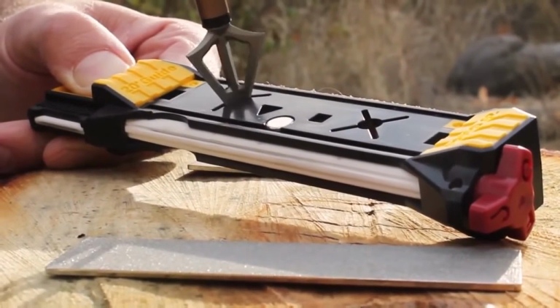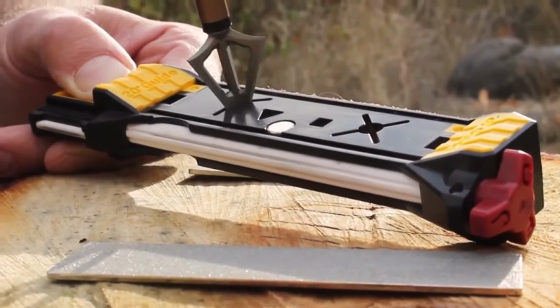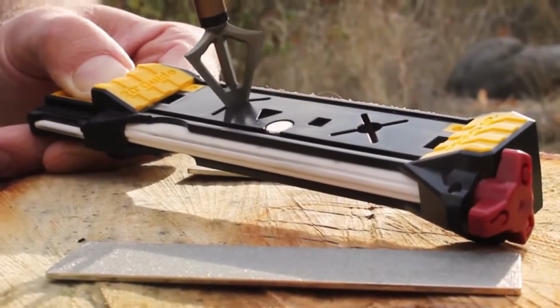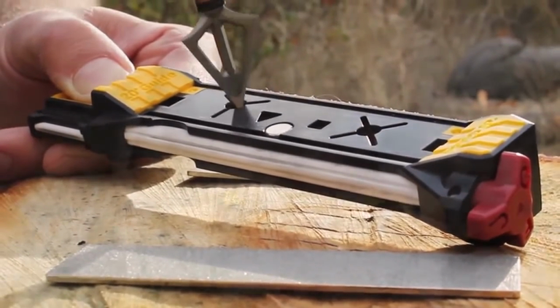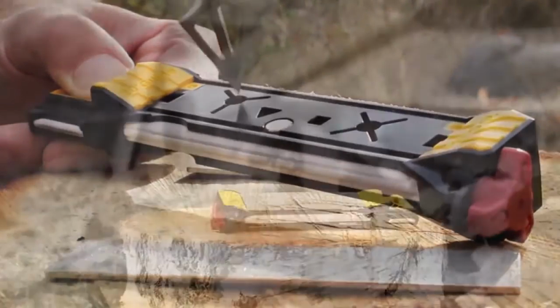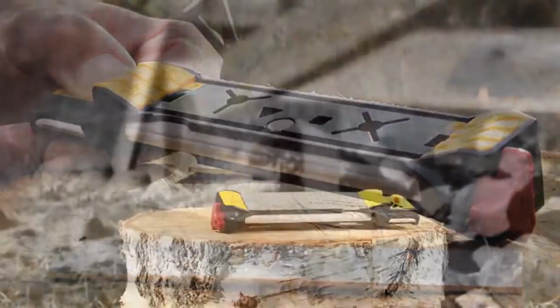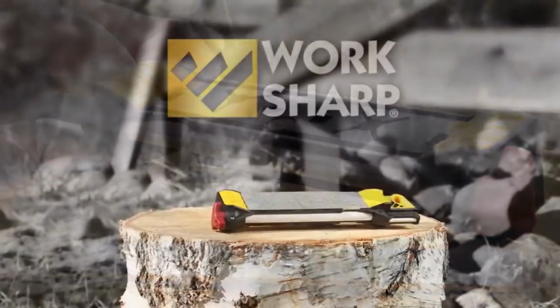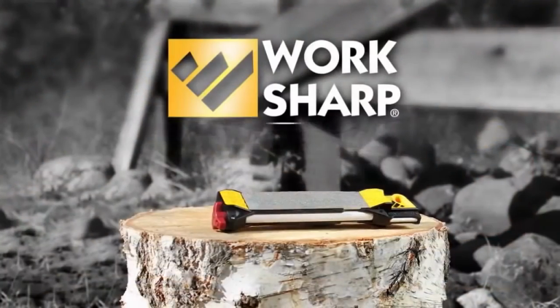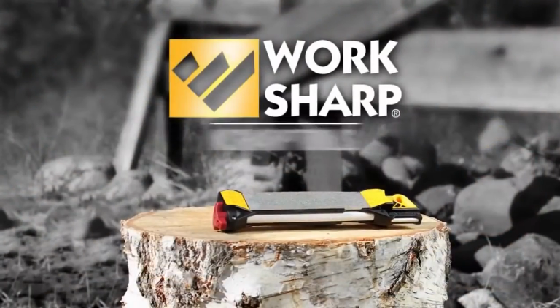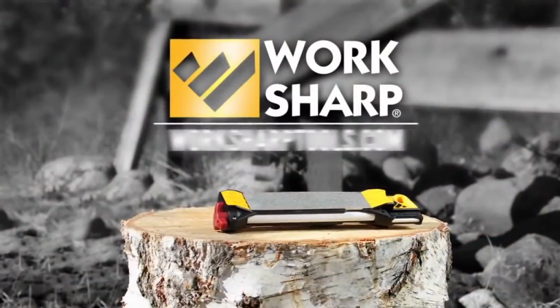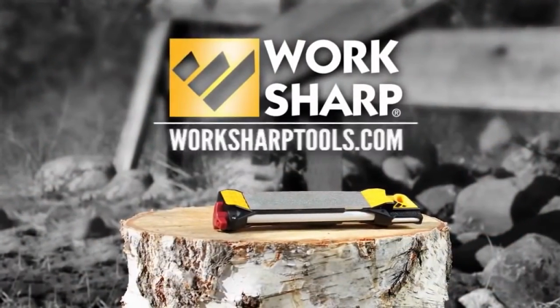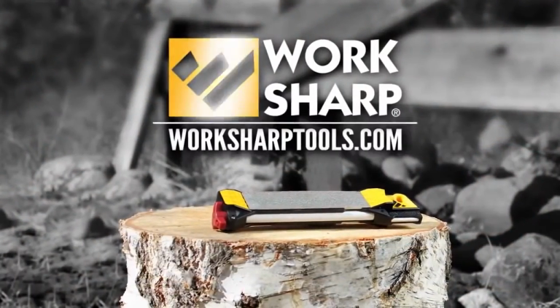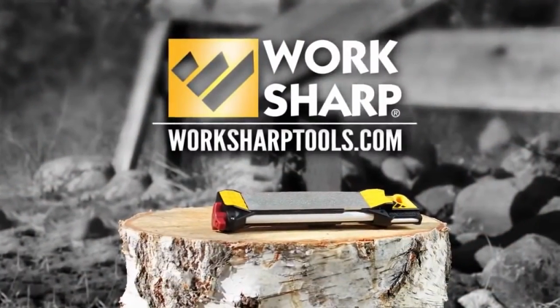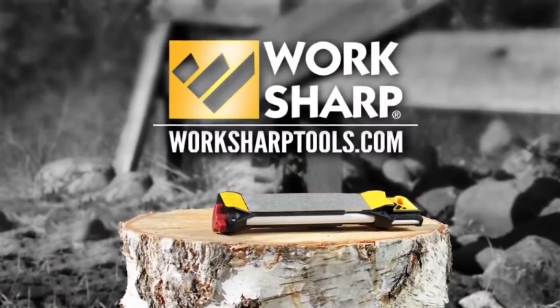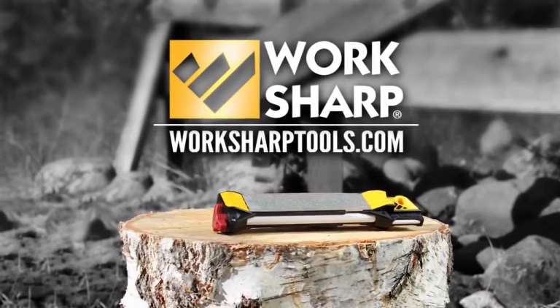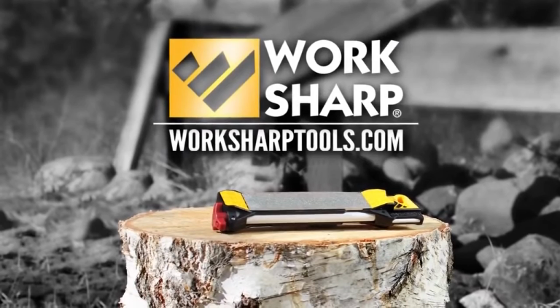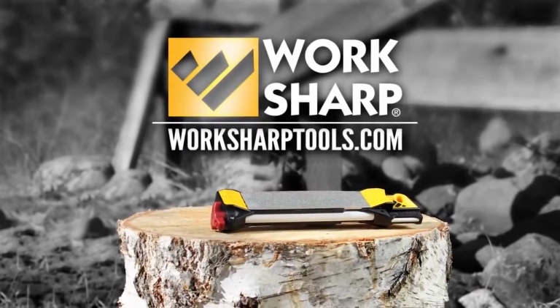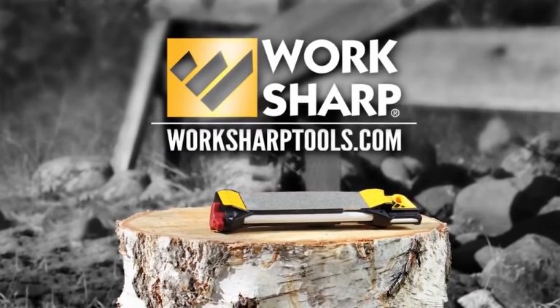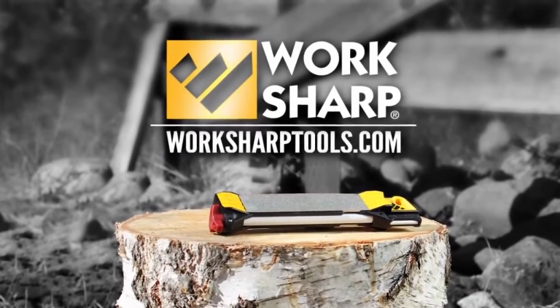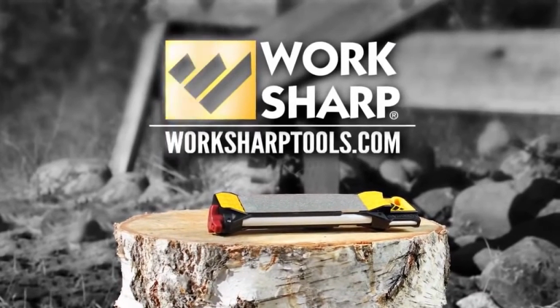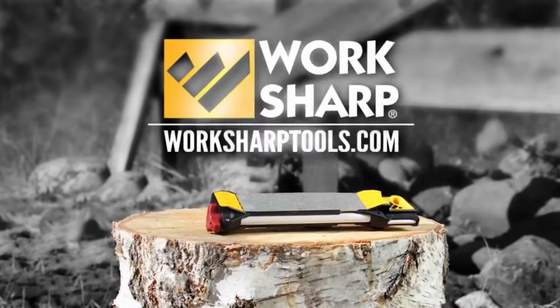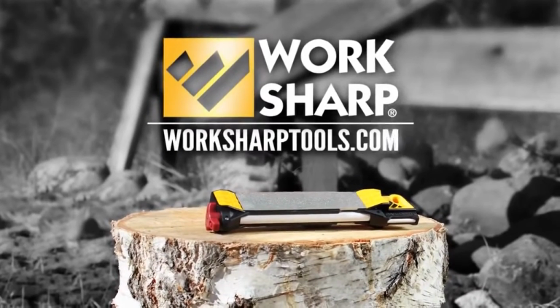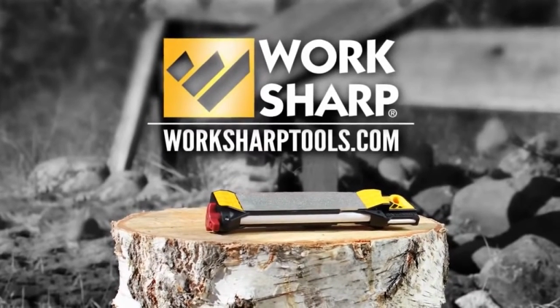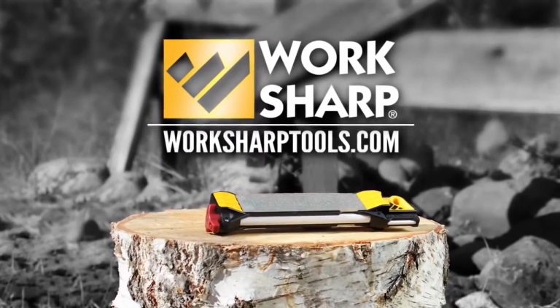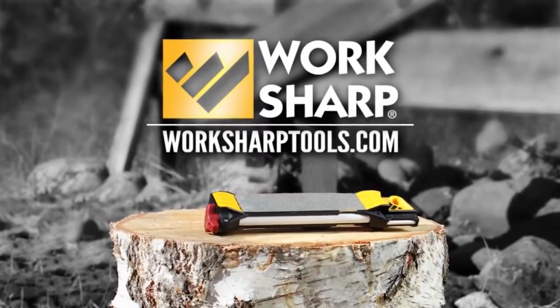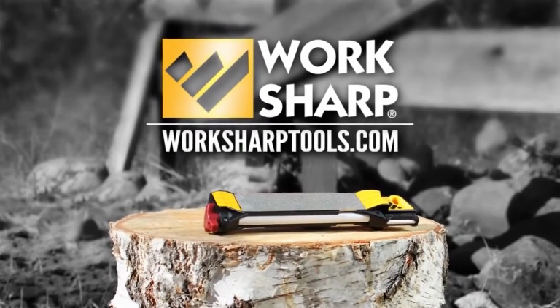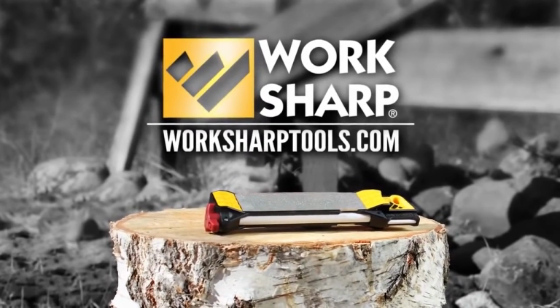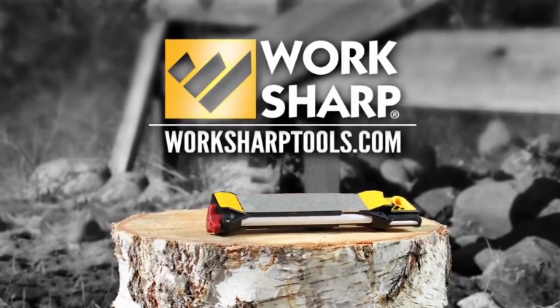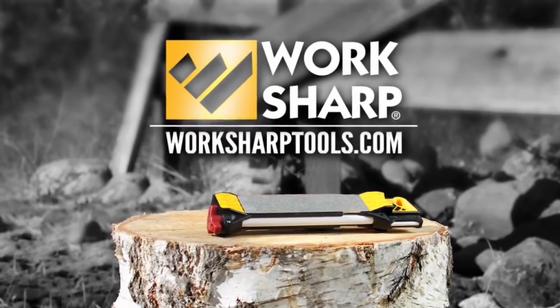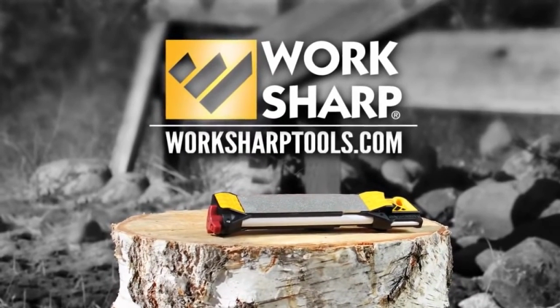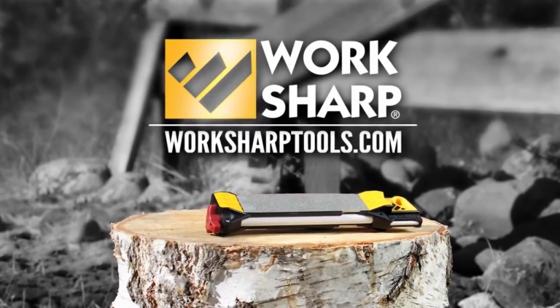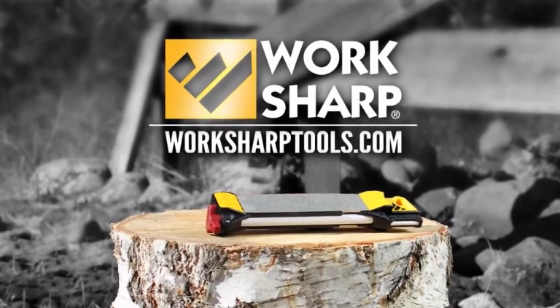For more information about the Guided Field Sharpener or any other WorkSharp products, visit WorkSharpTools.com.